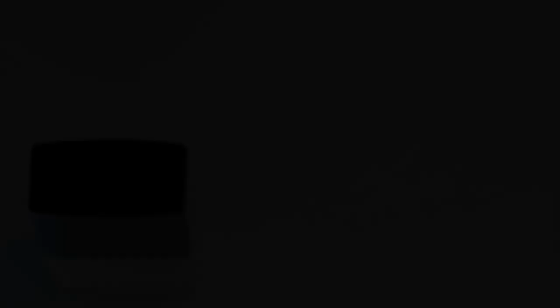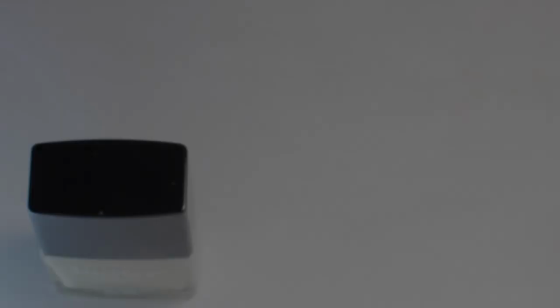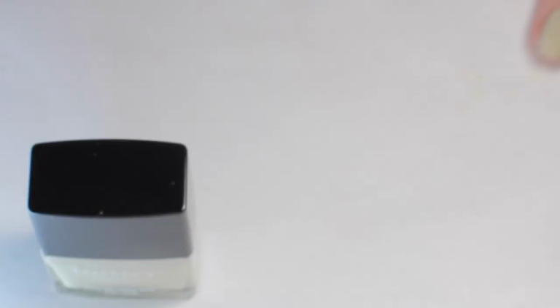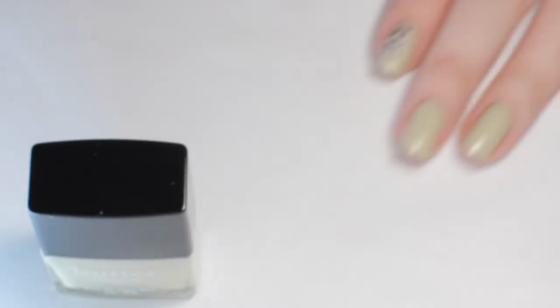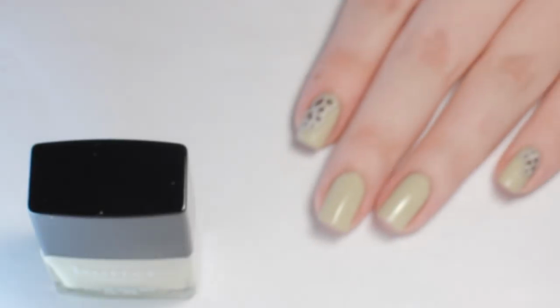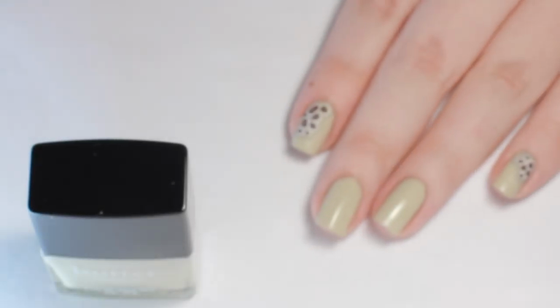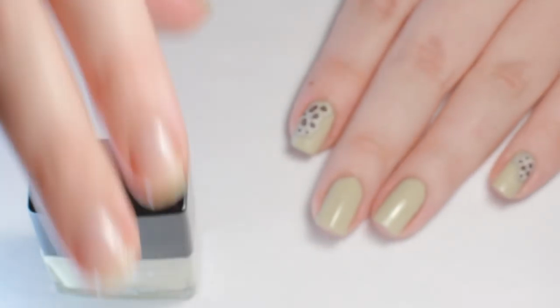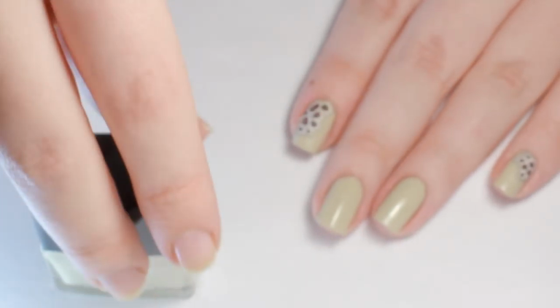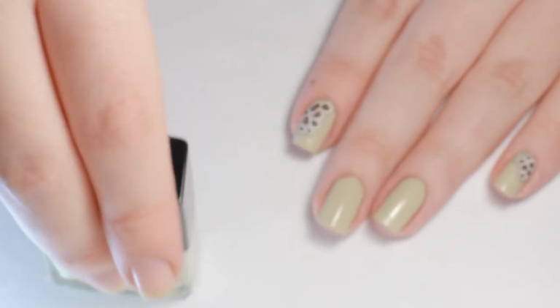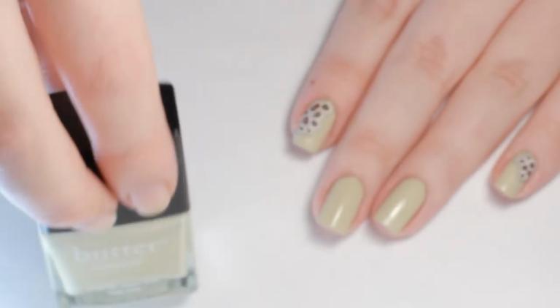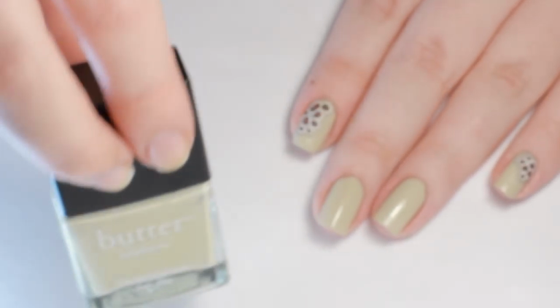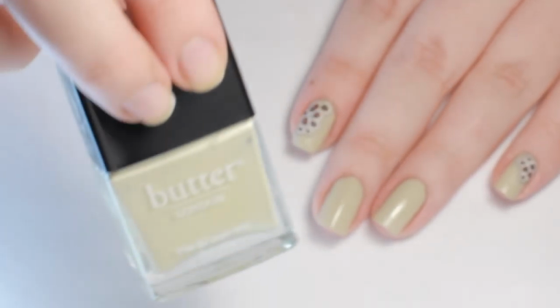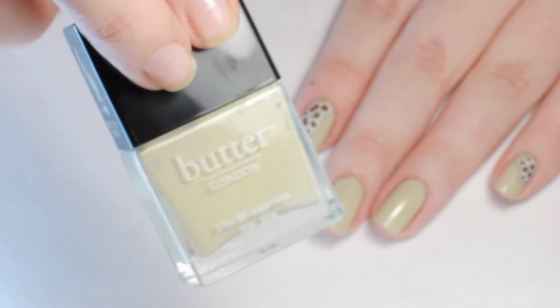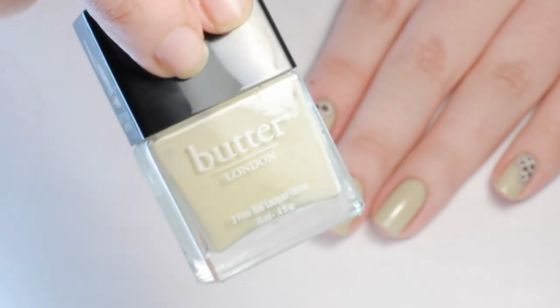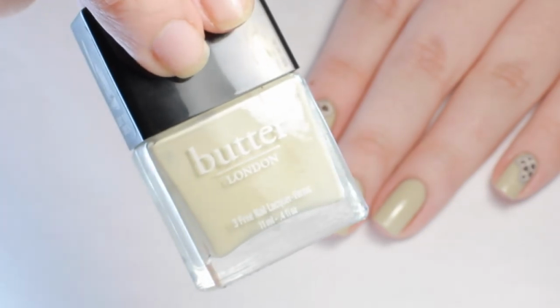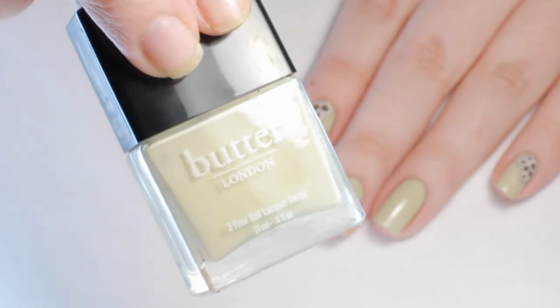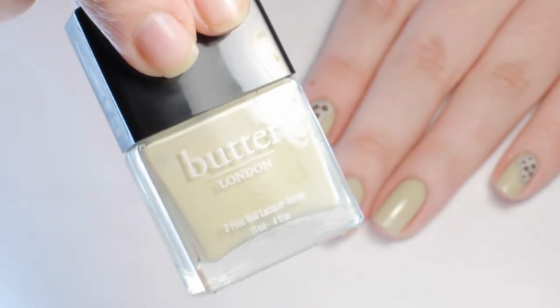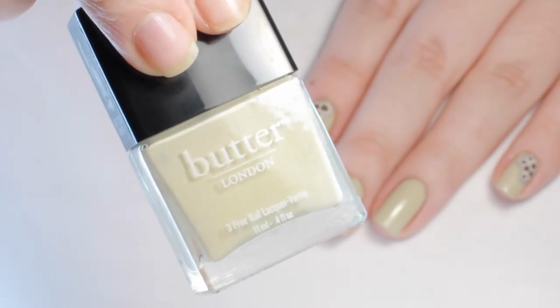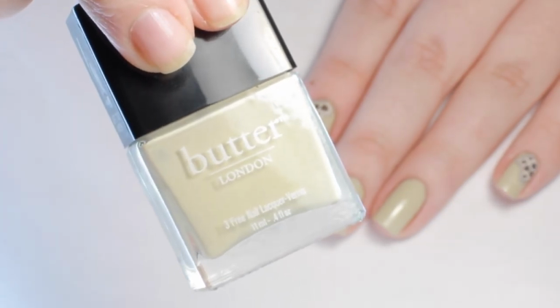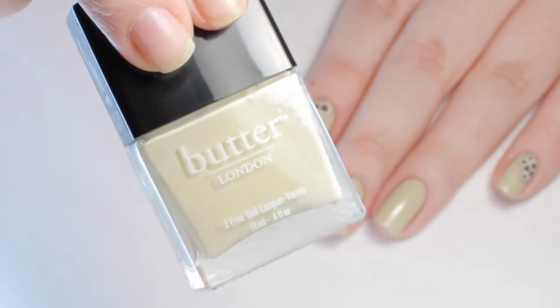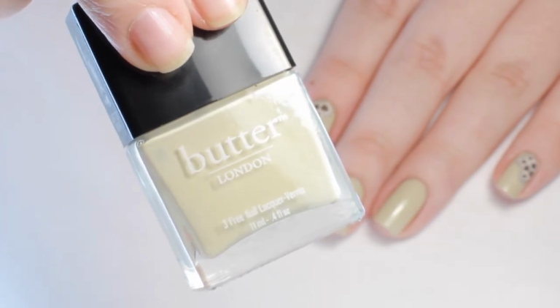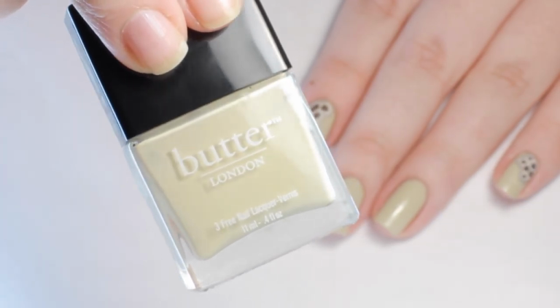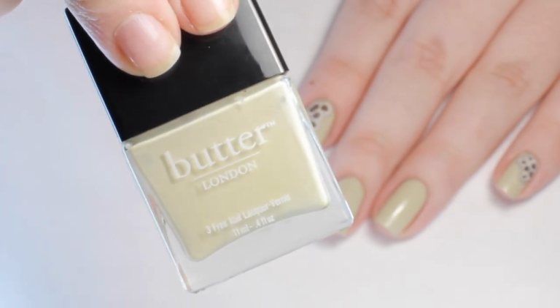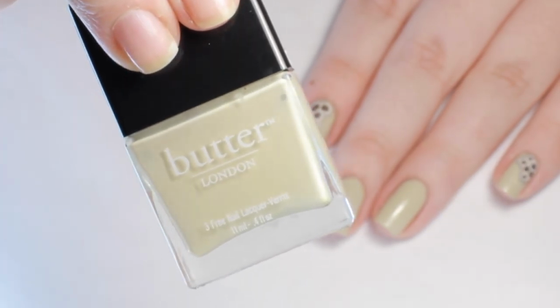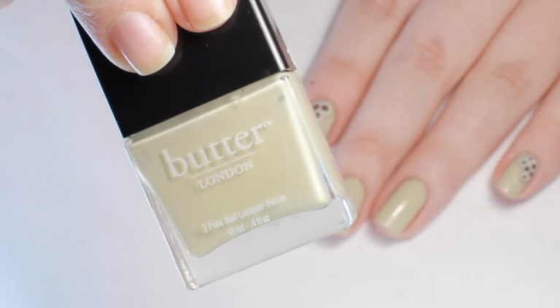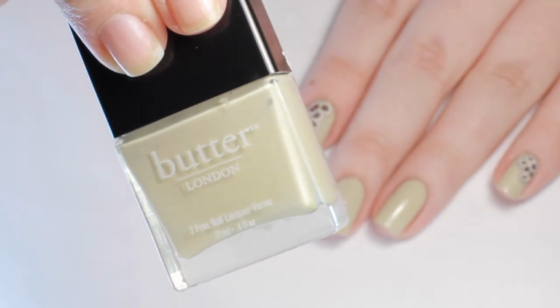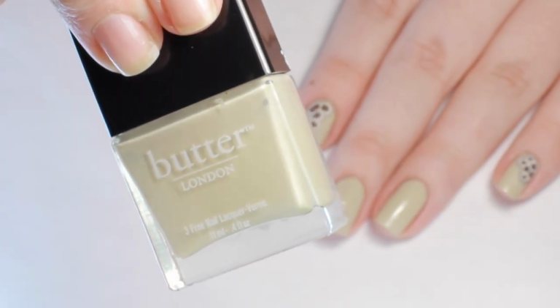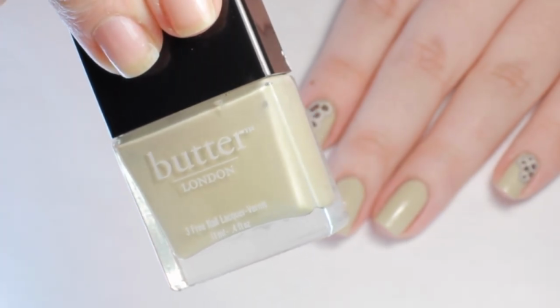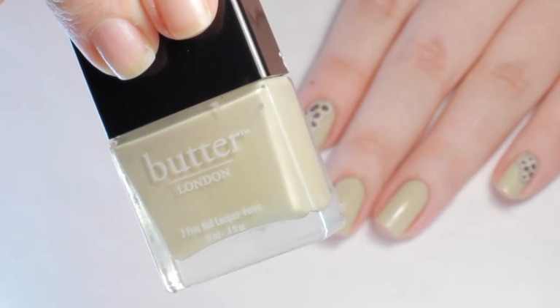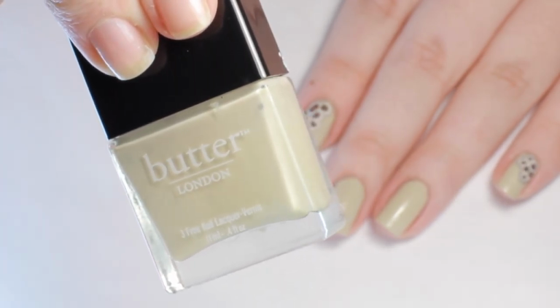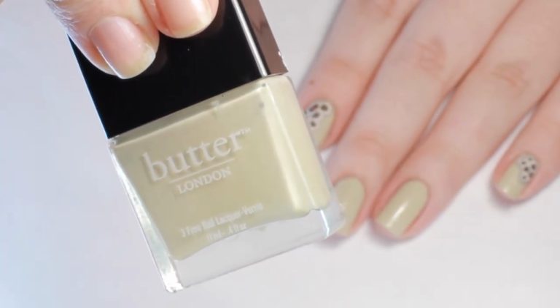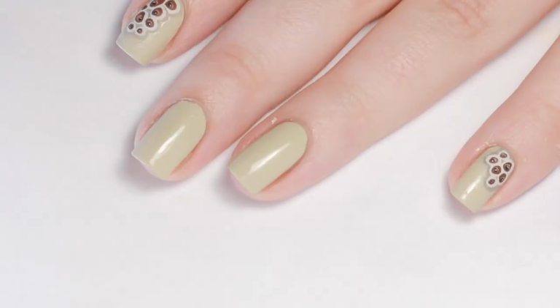After base coat, I applied two coats of a tan nail polish similar to my skin tone.